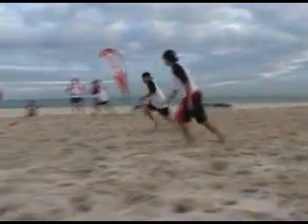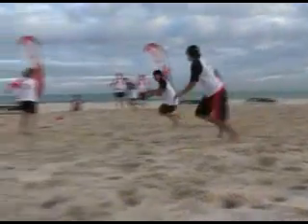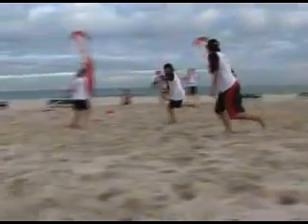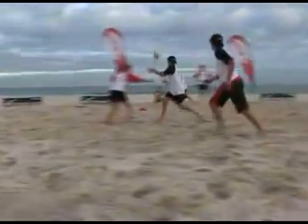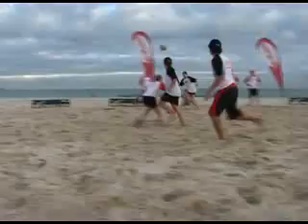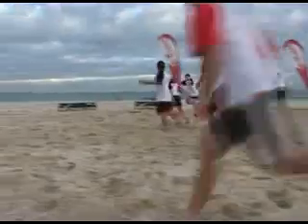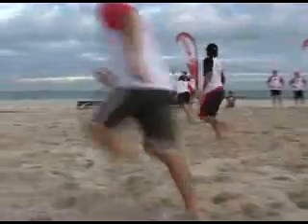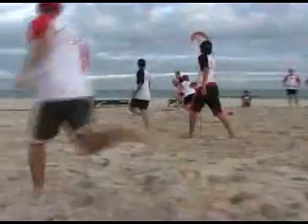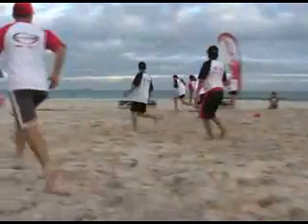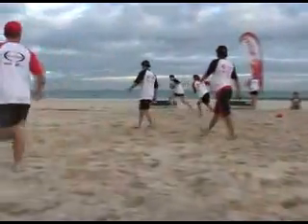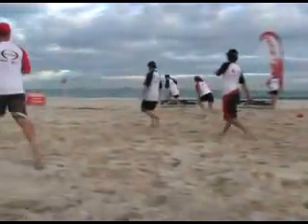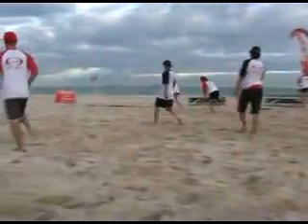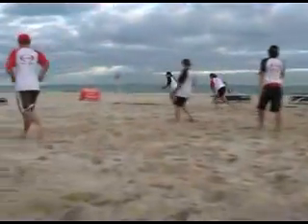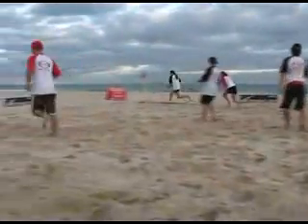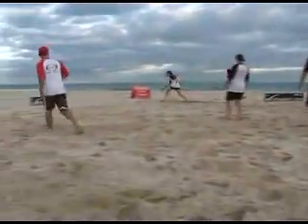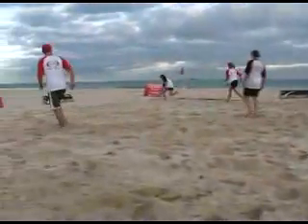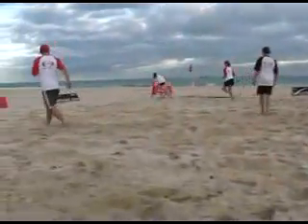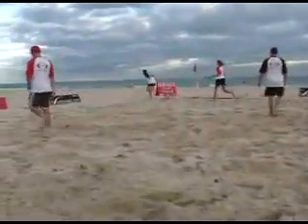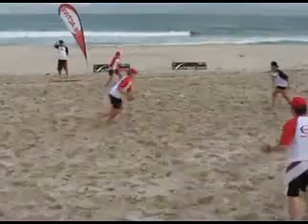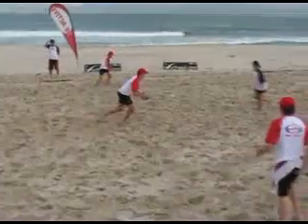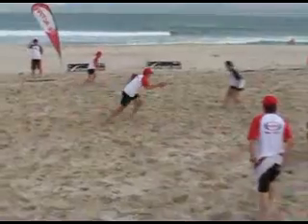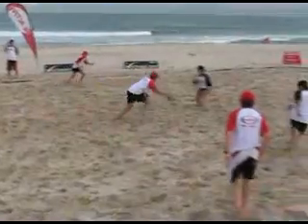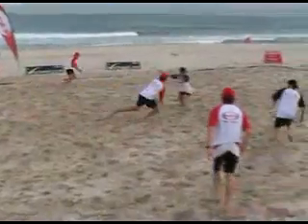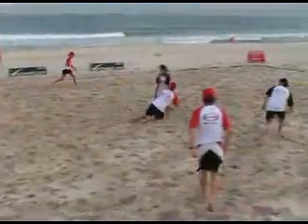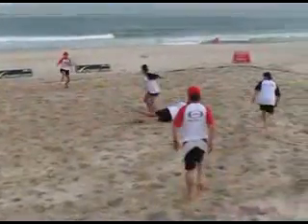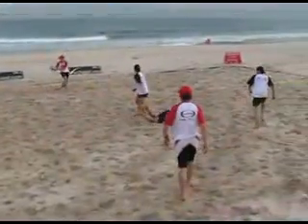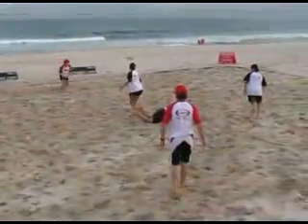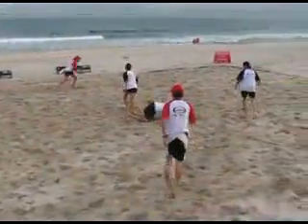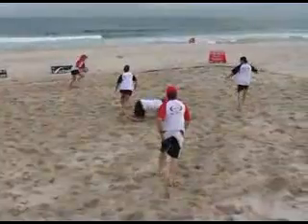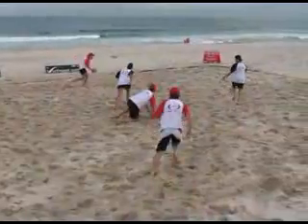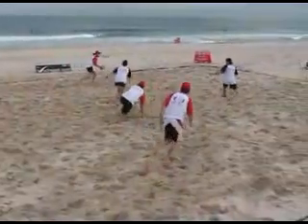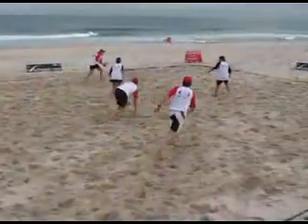Beach Touch. It's the wildest, fastest fun you'll have on the beach this summer. Who needs encouragement to get fit when there's Beach Touch?